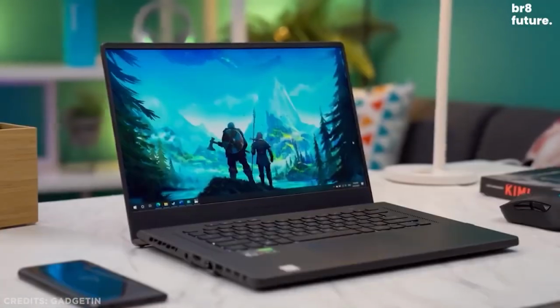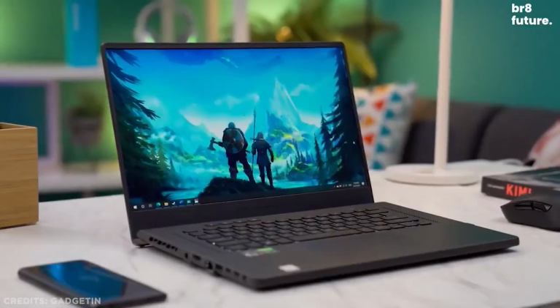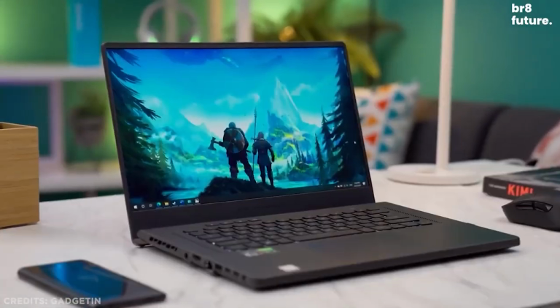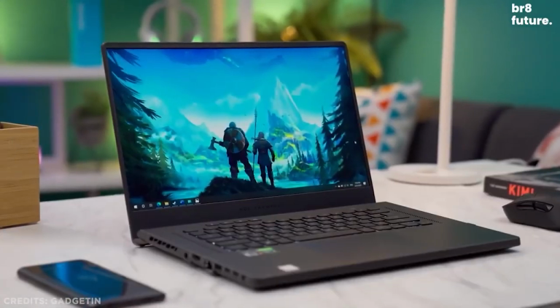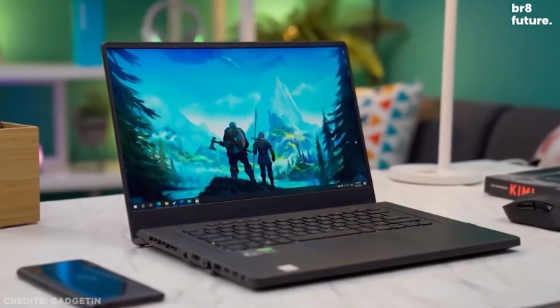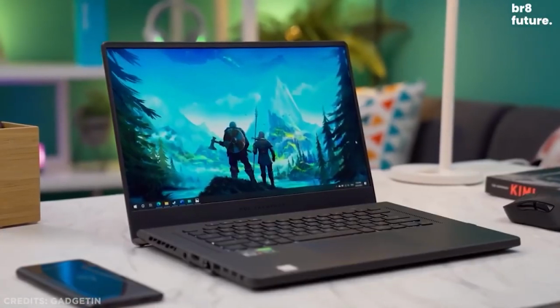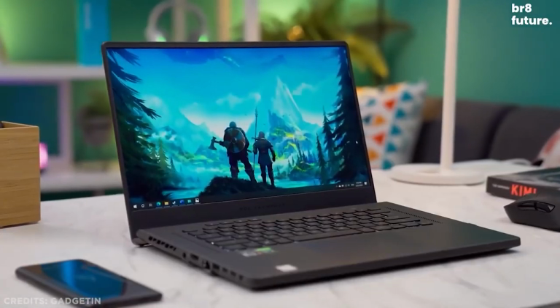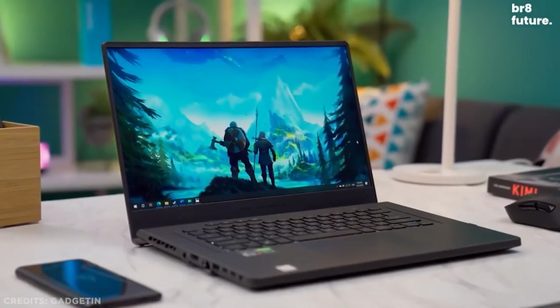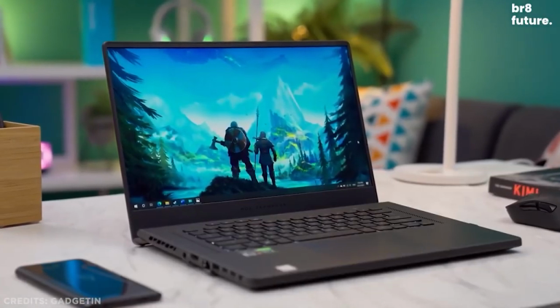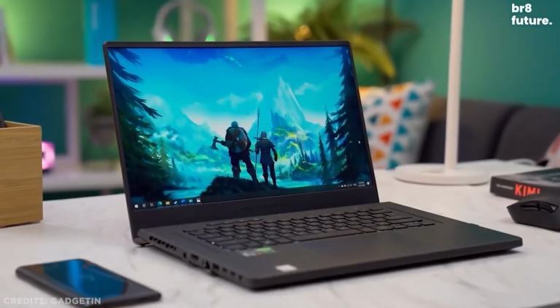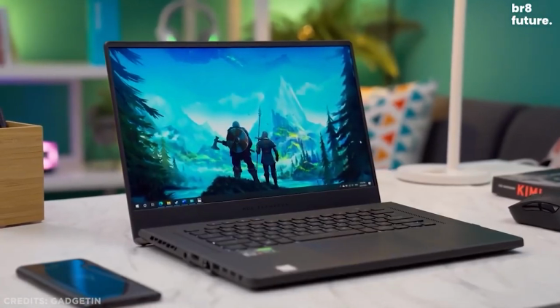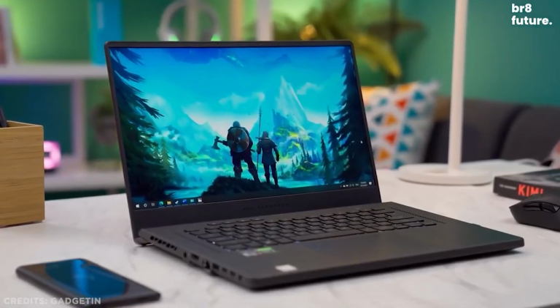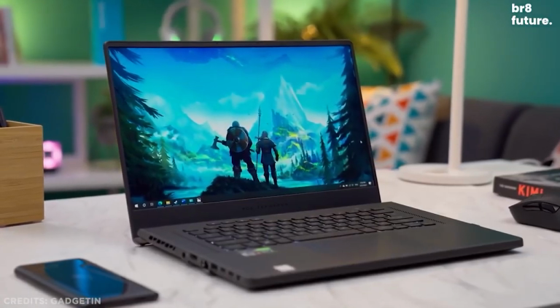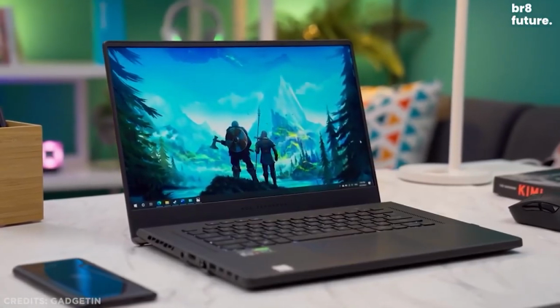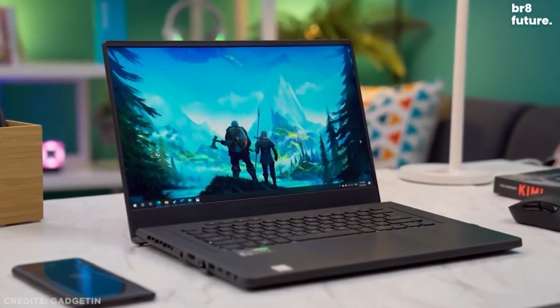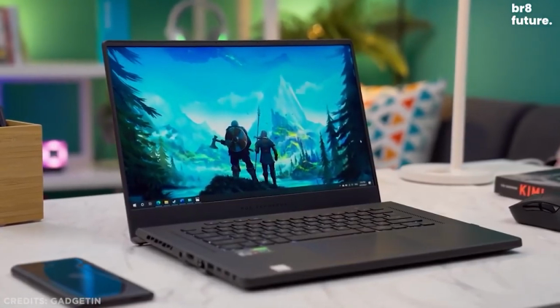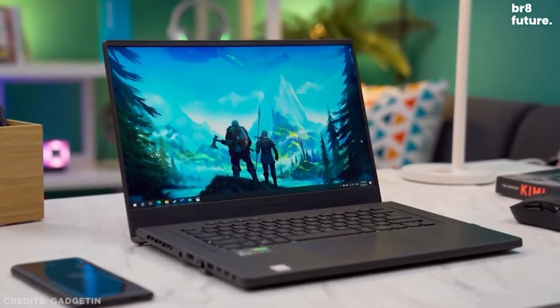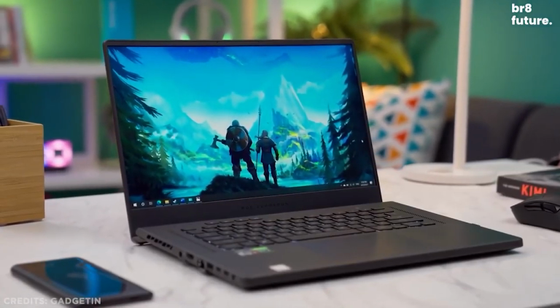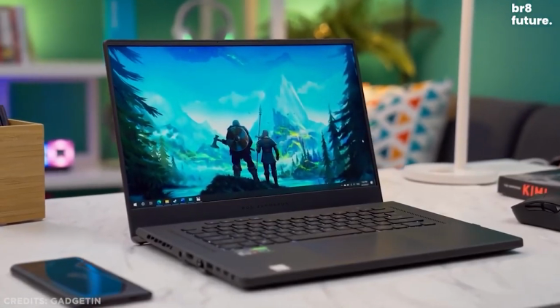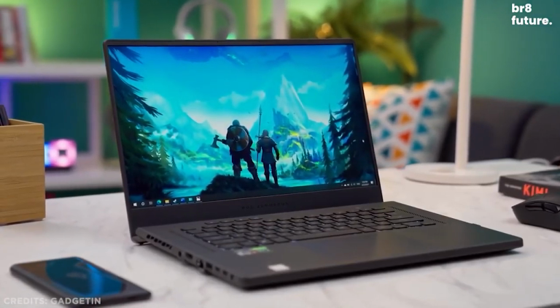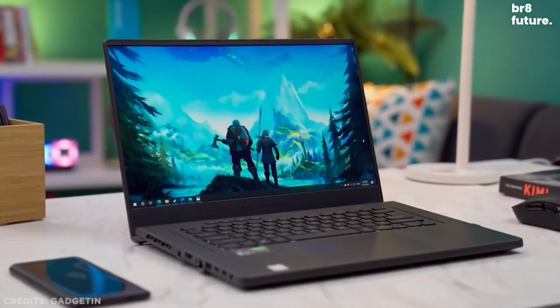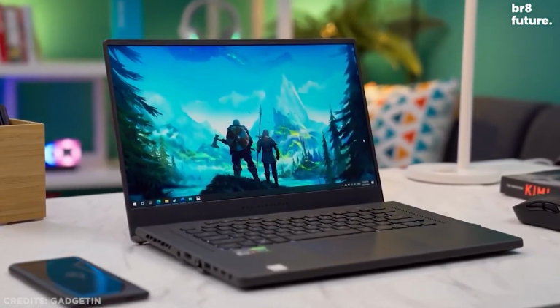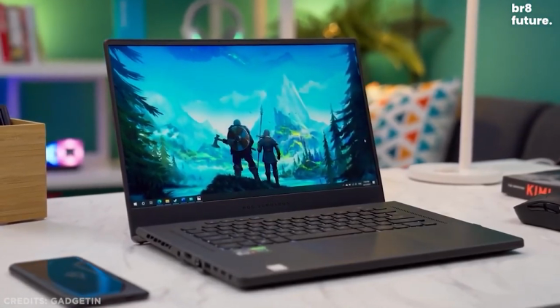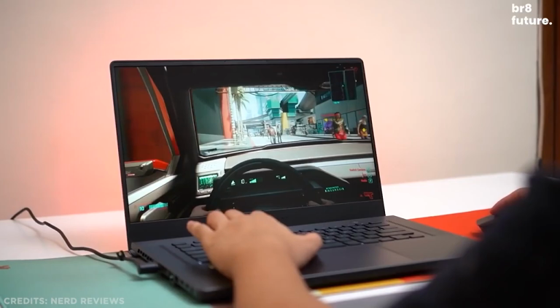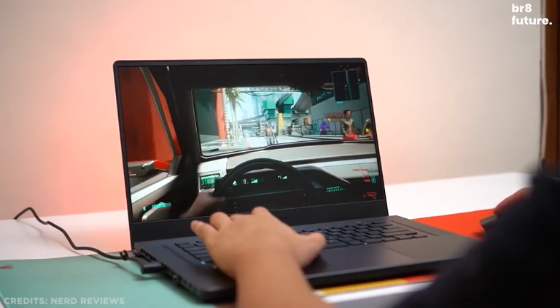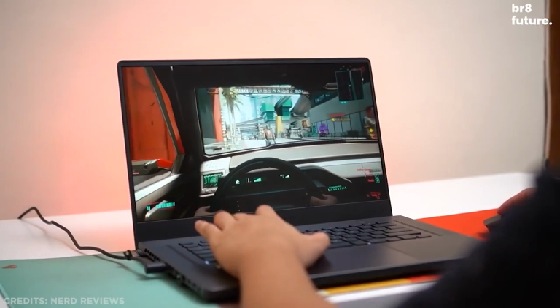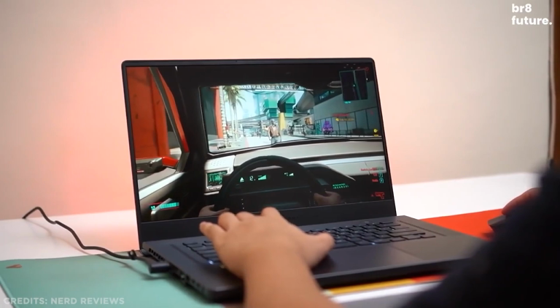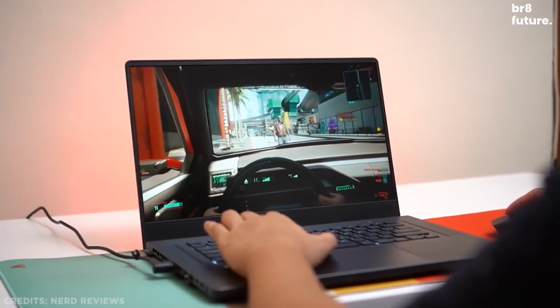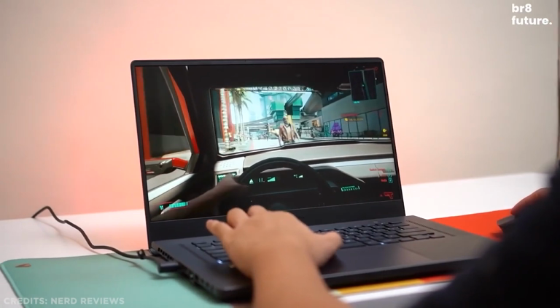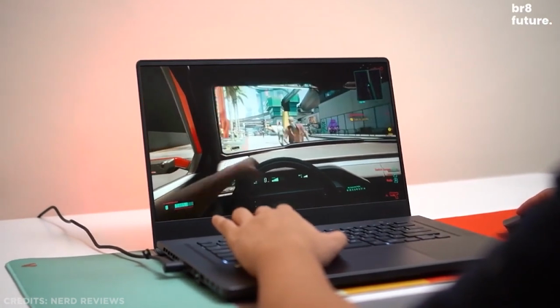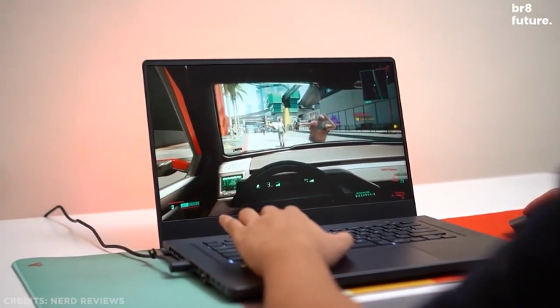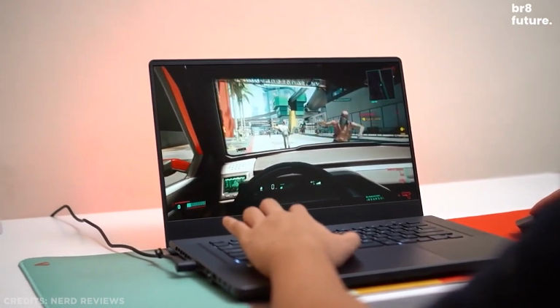We've finally started looking at 15-inch laptops with QHD screens, and we highly recommend this one.